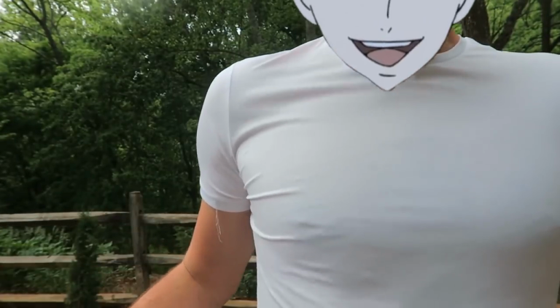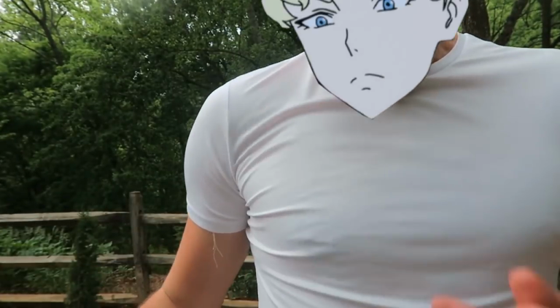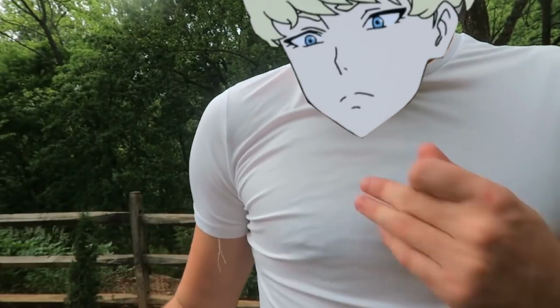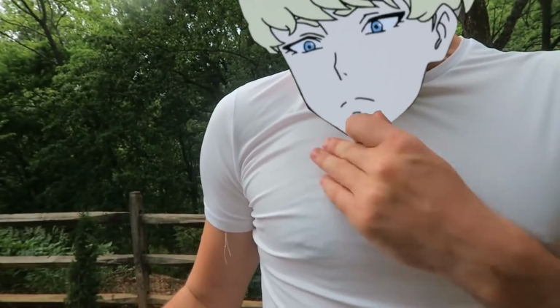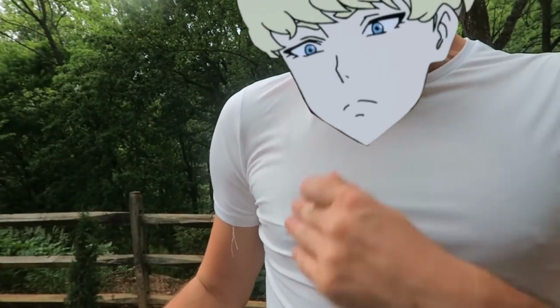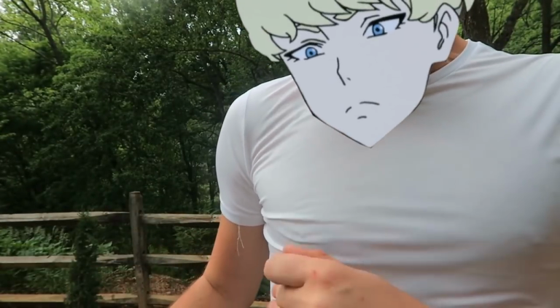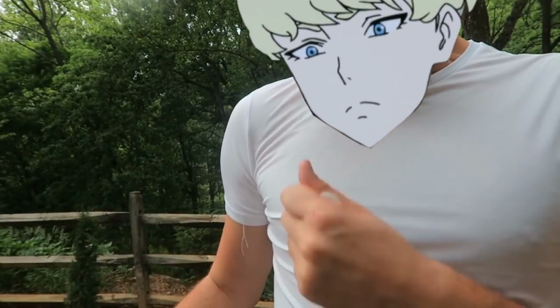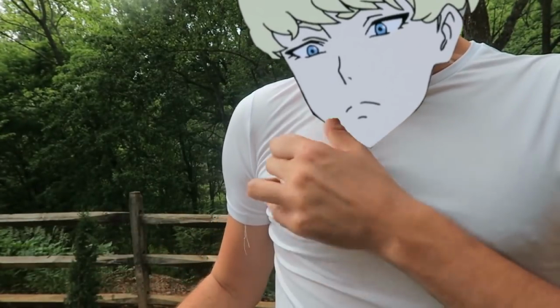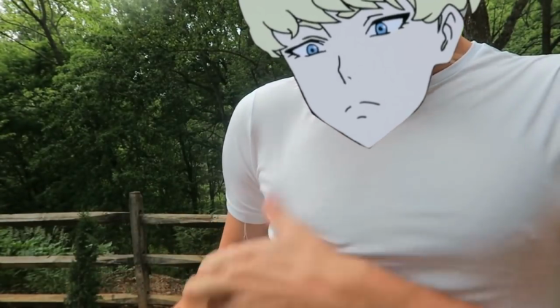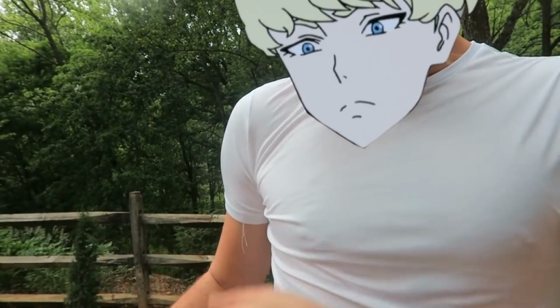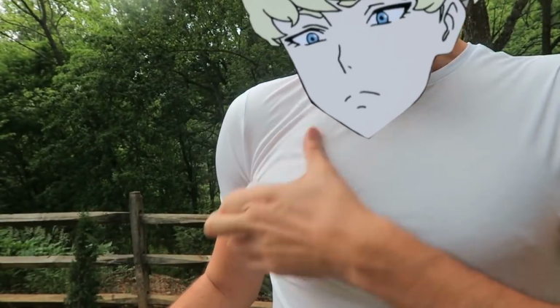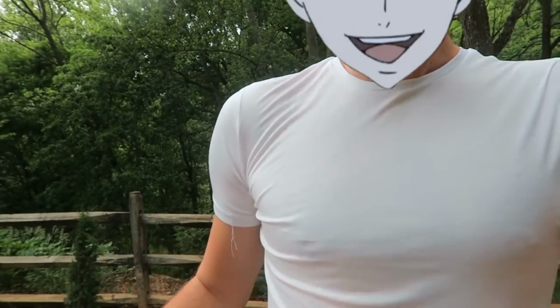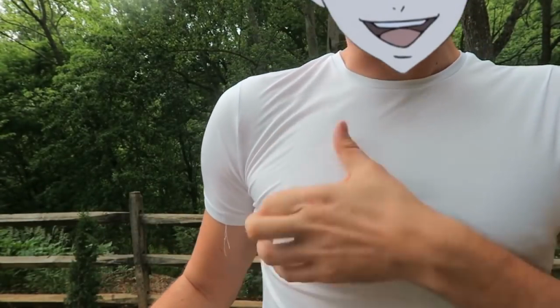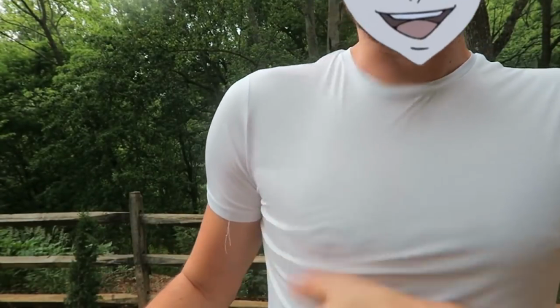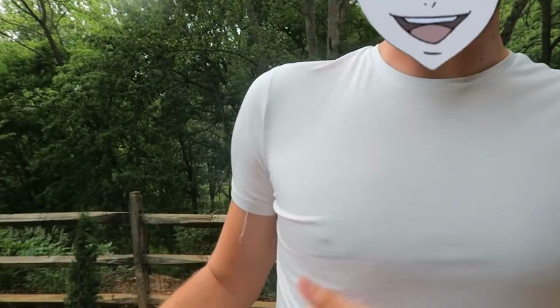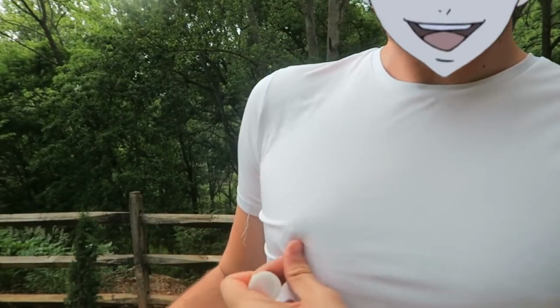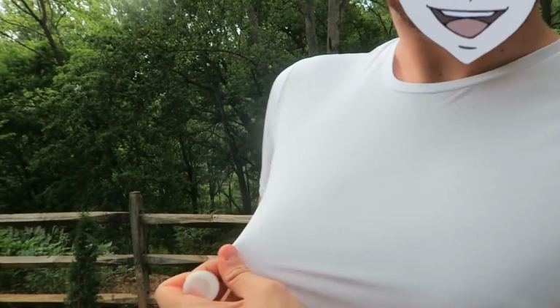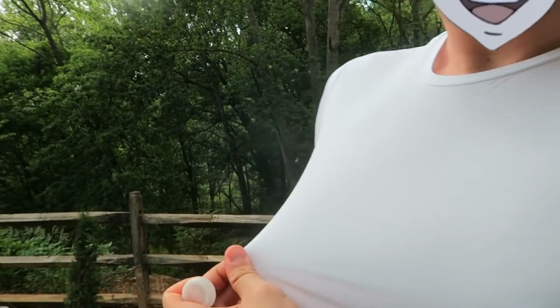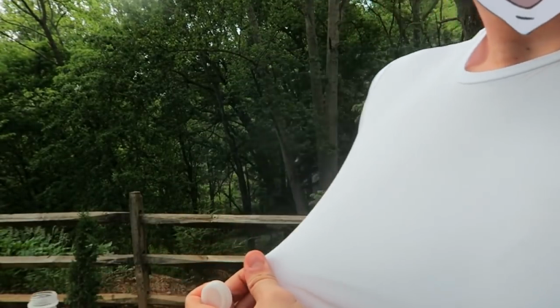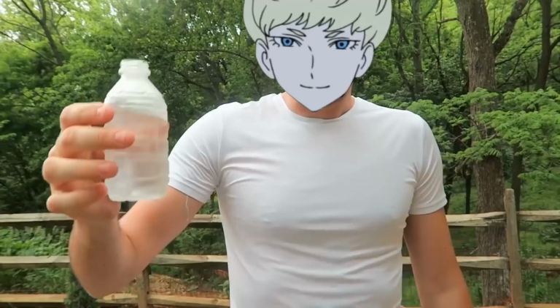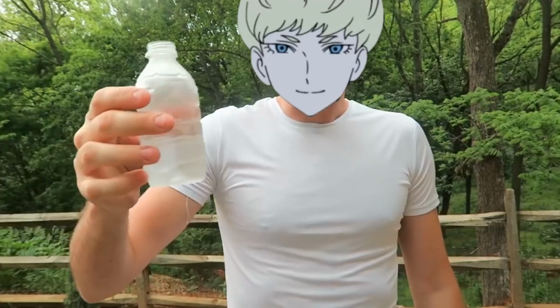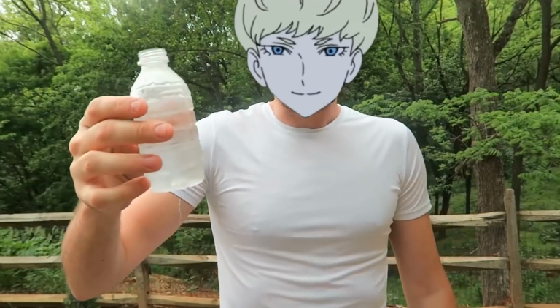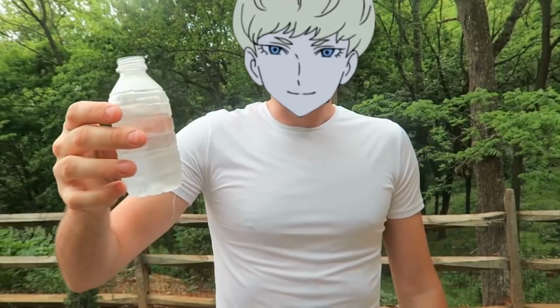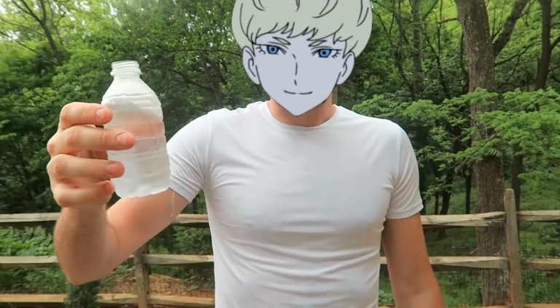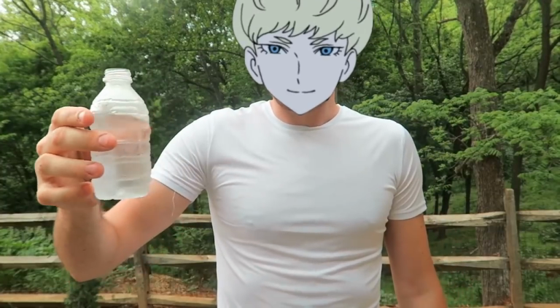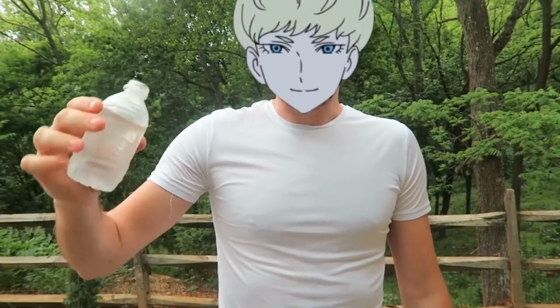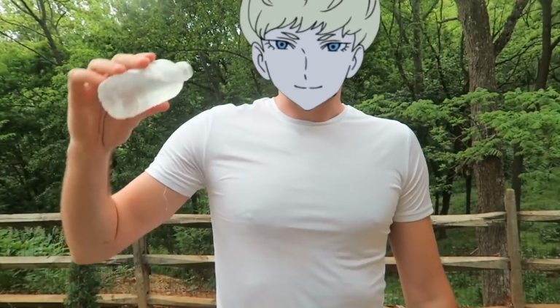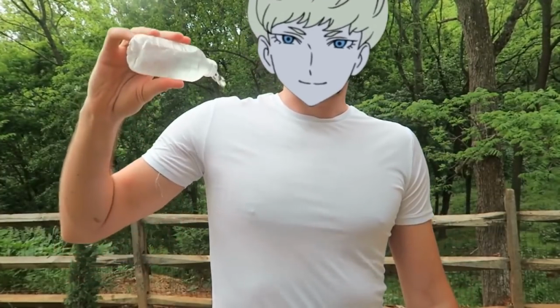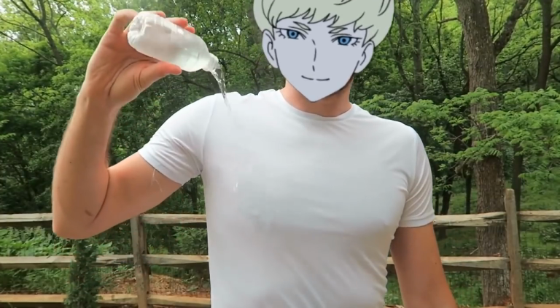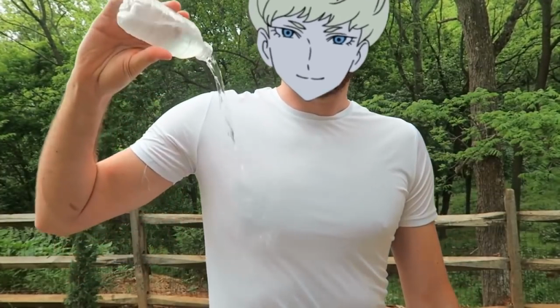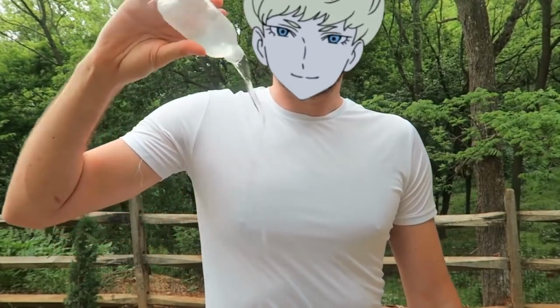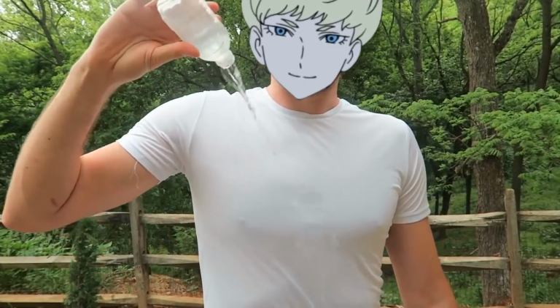Did you see it? Whoa, look — it's dry! I'm gonna pour the whole bottle and see what happens.